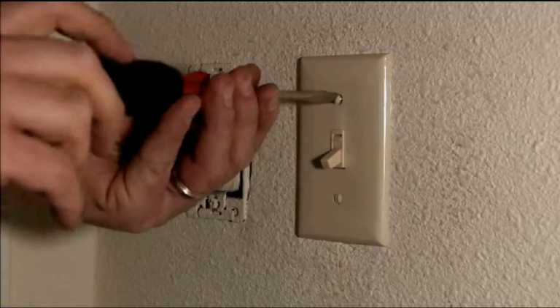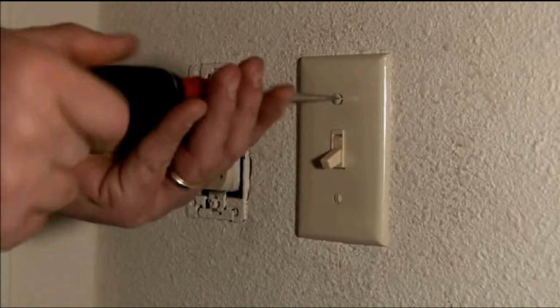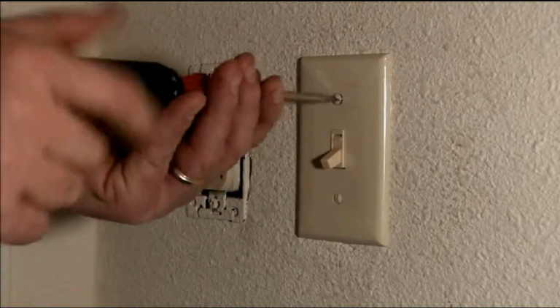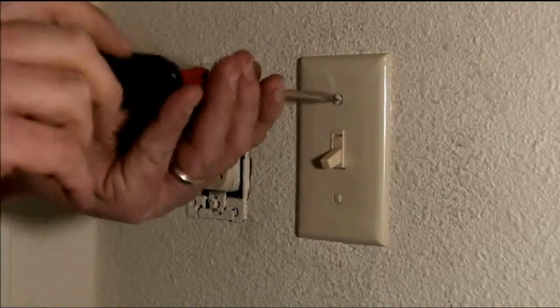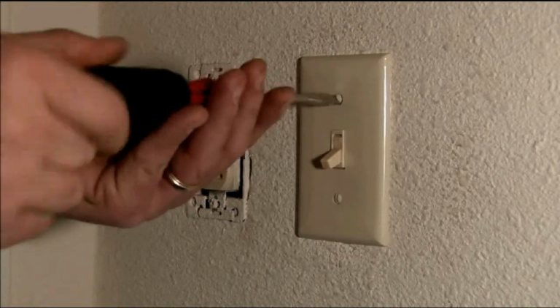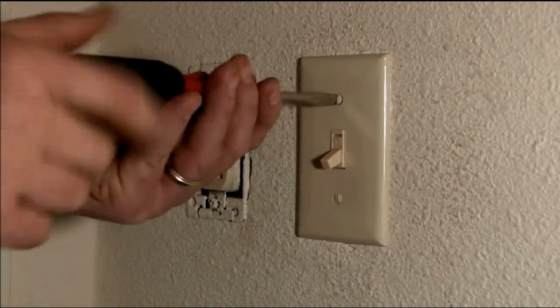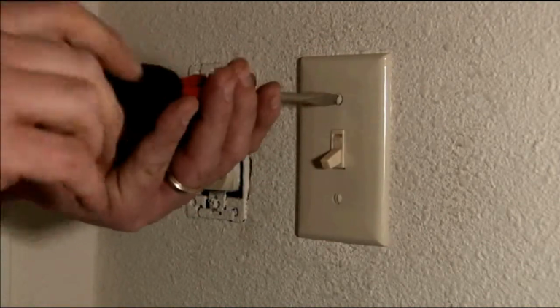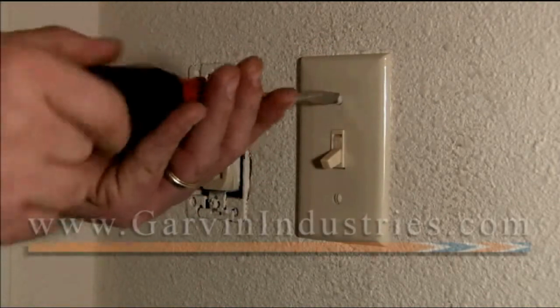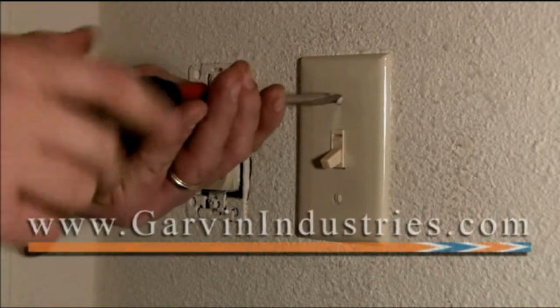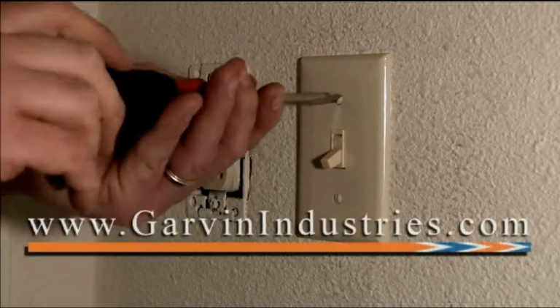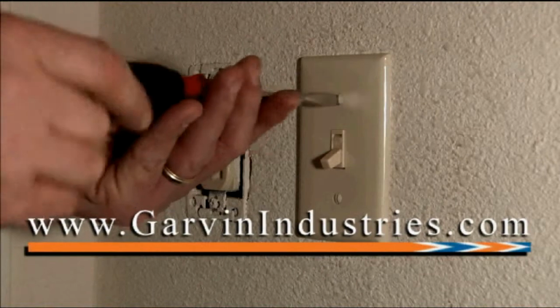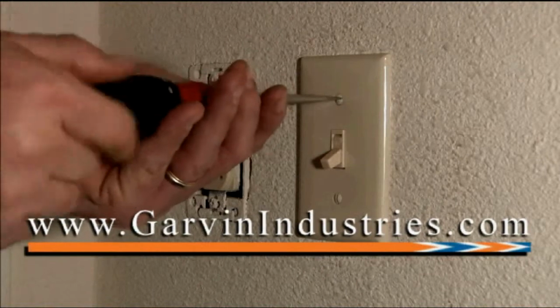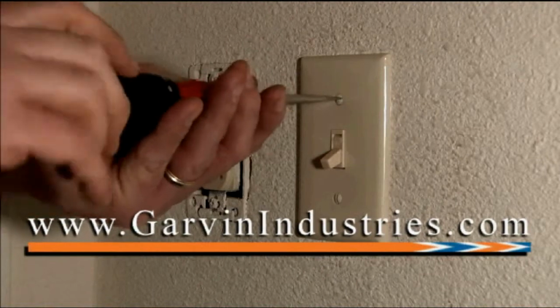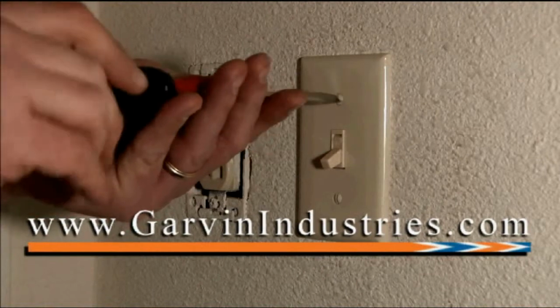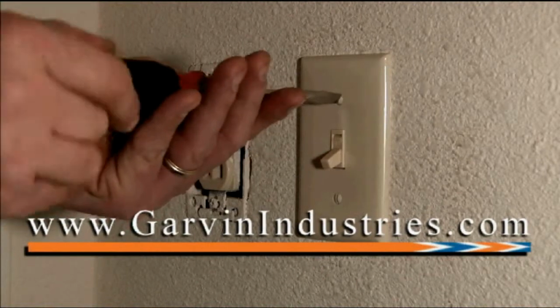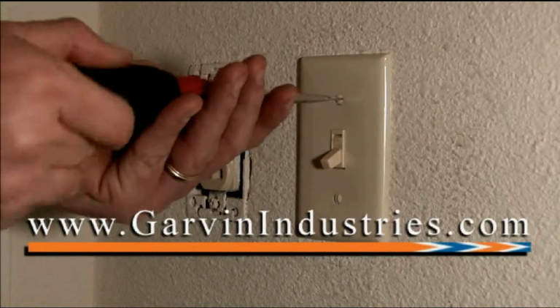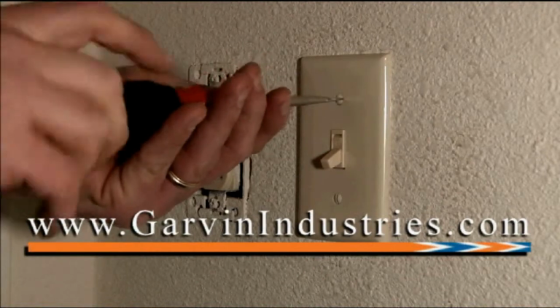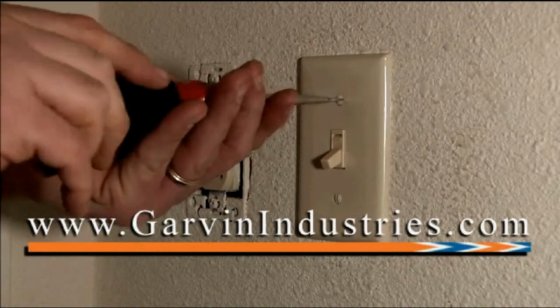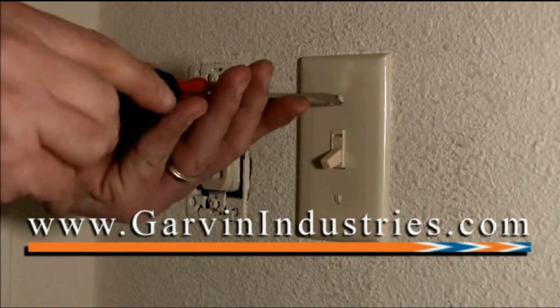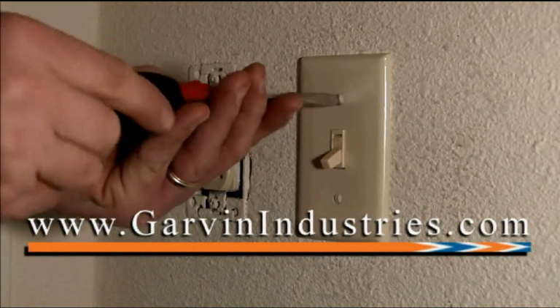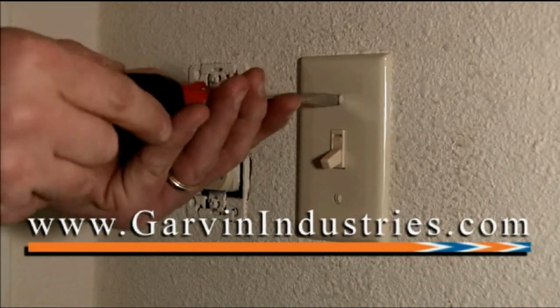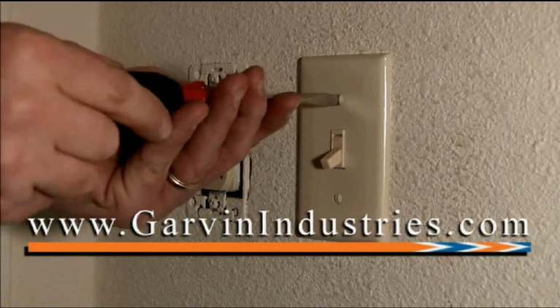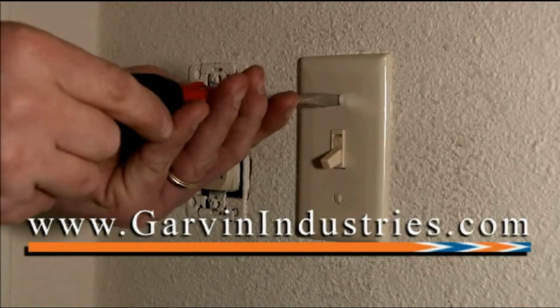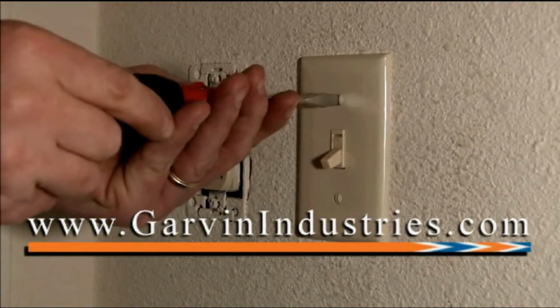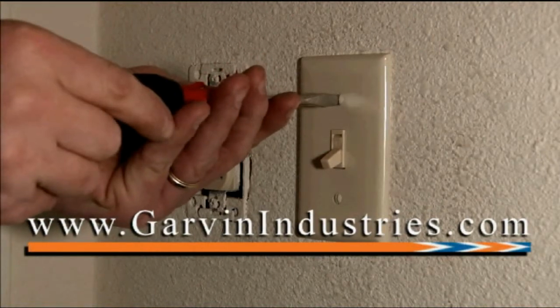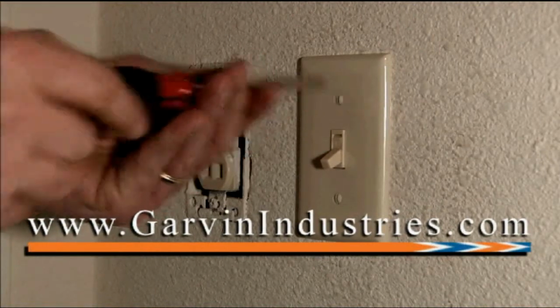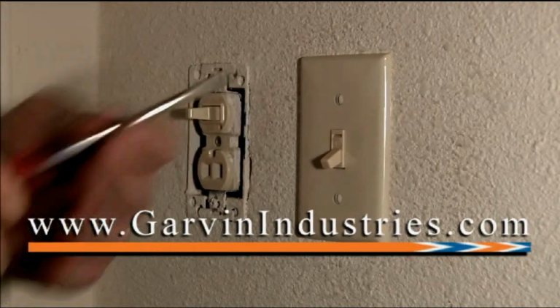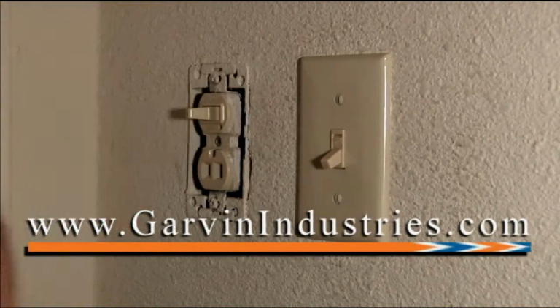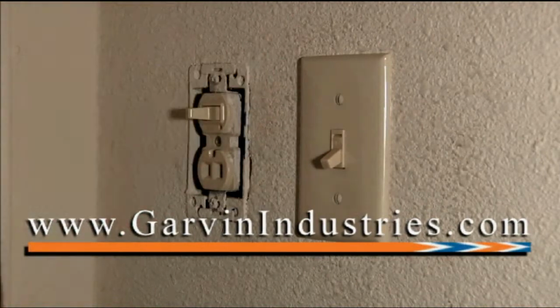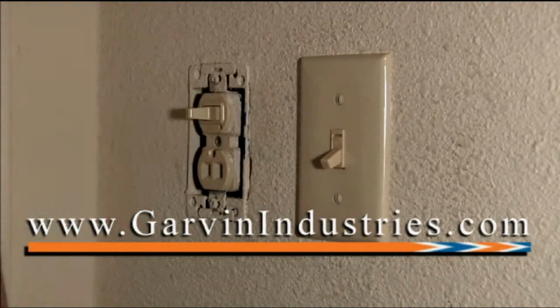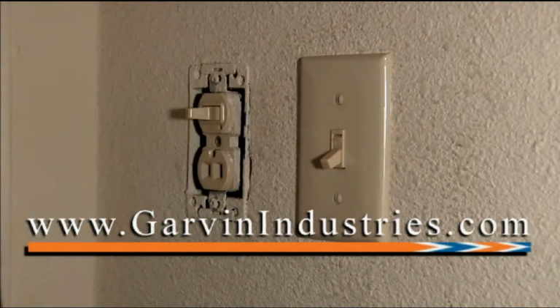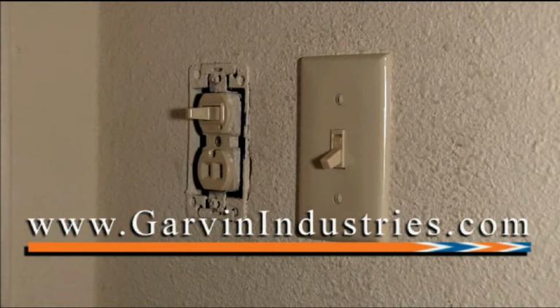For these and other great products, join us online at GarvinIndustries.com.